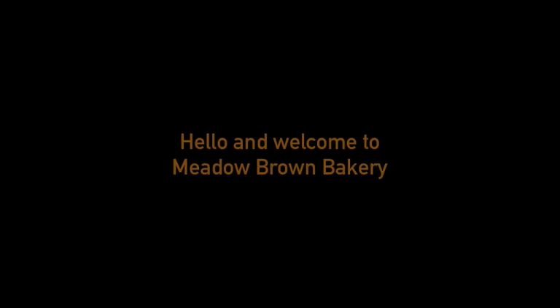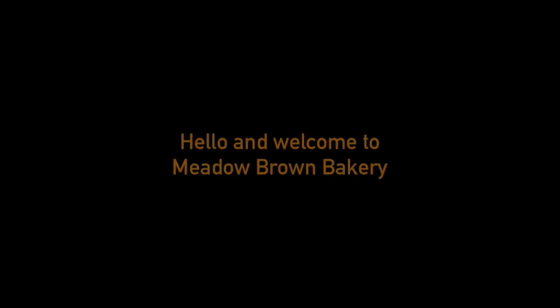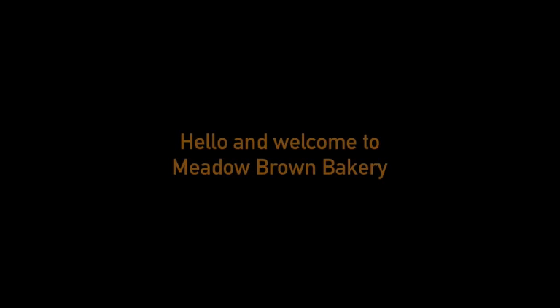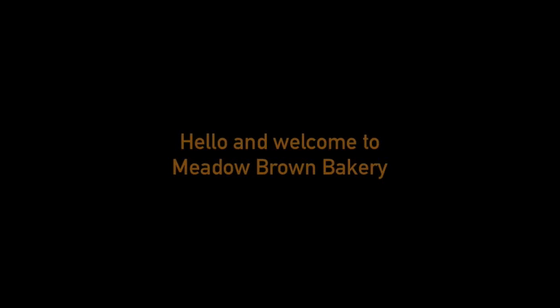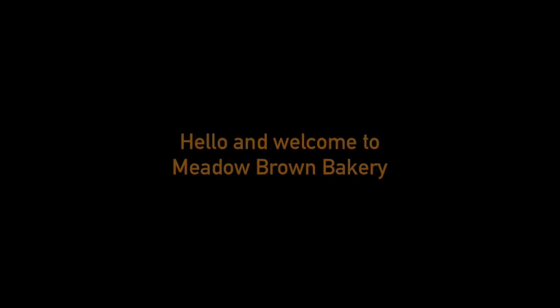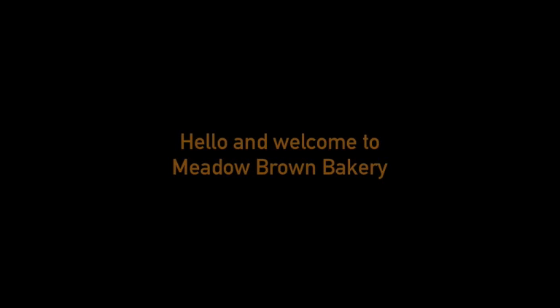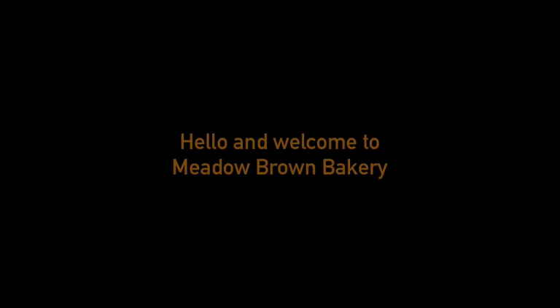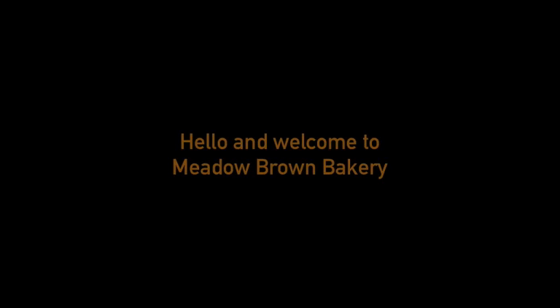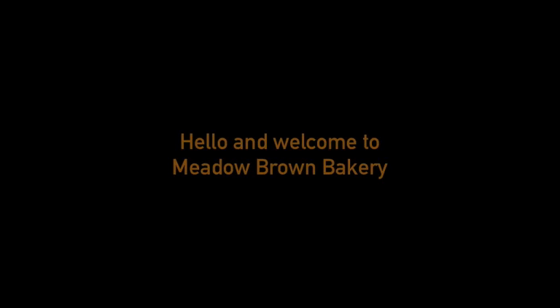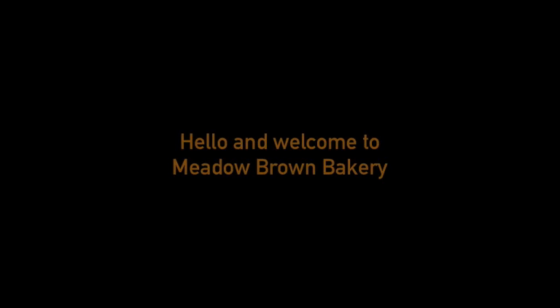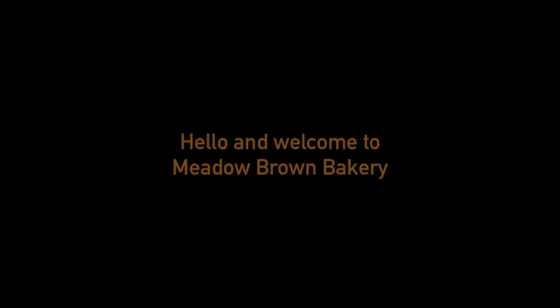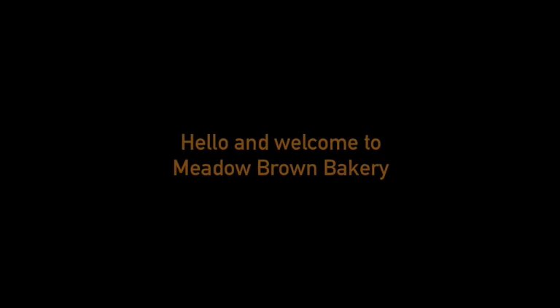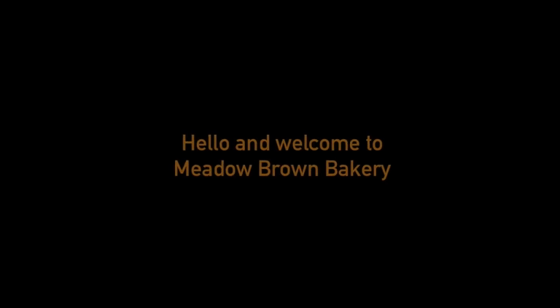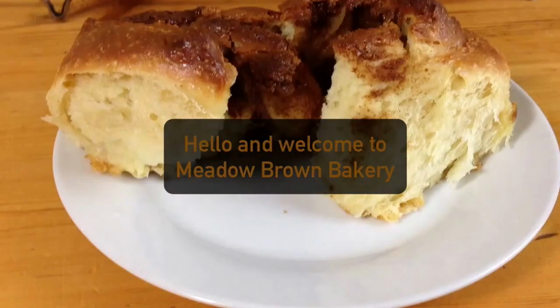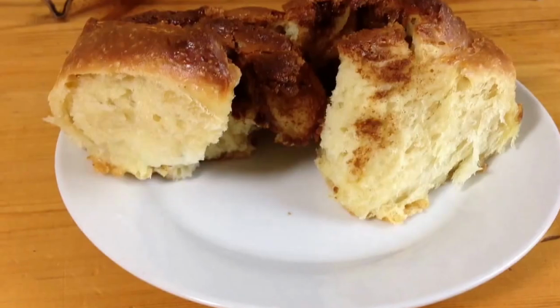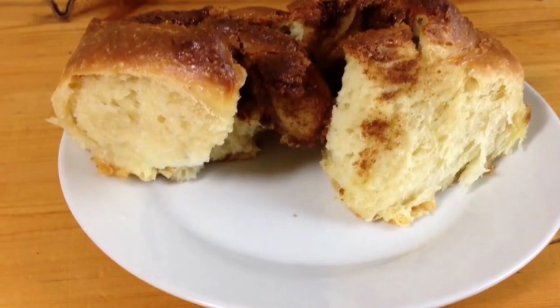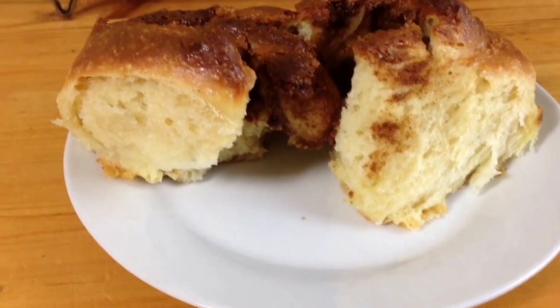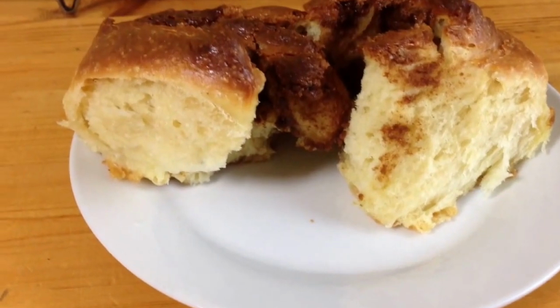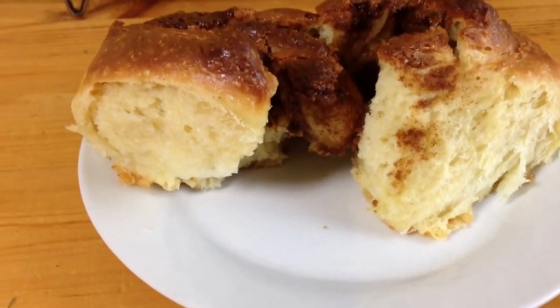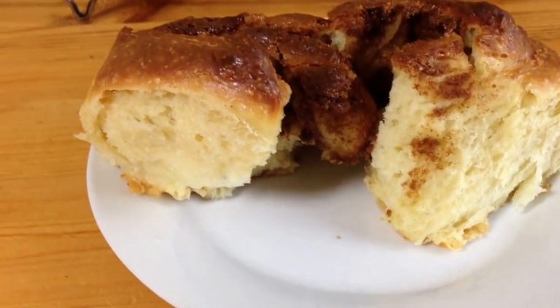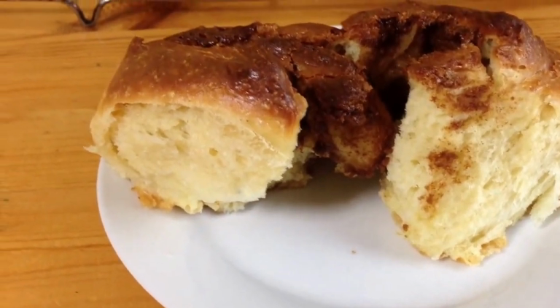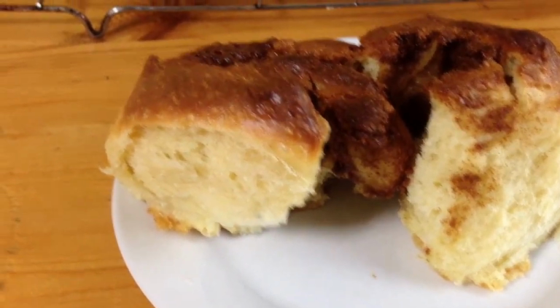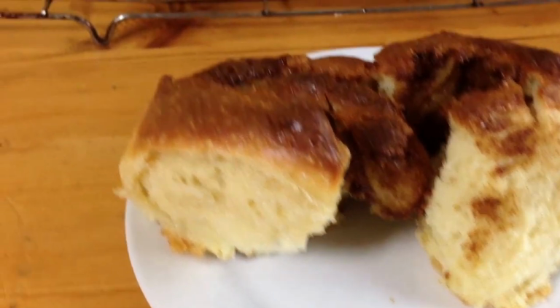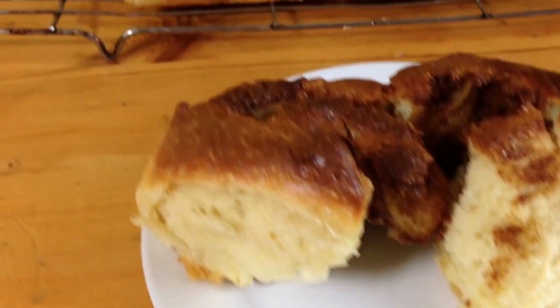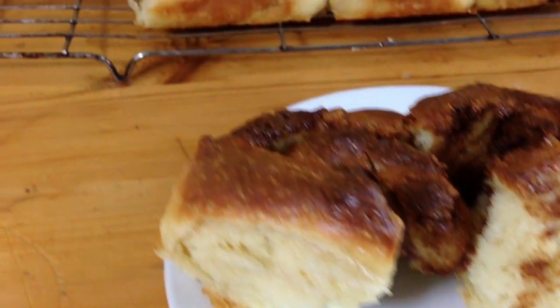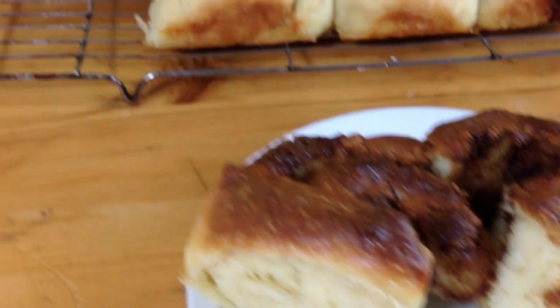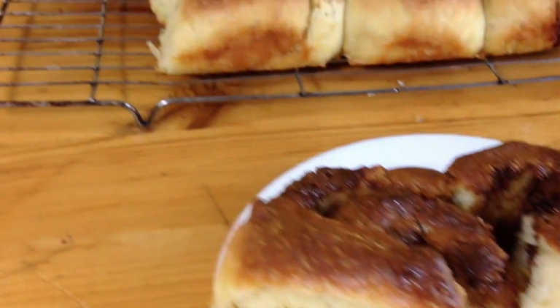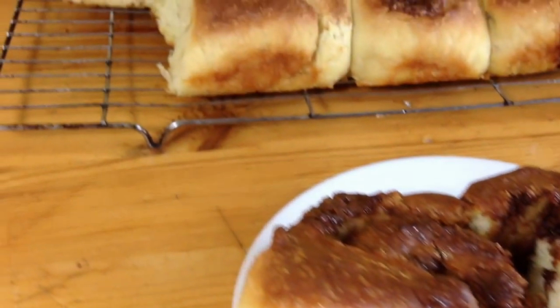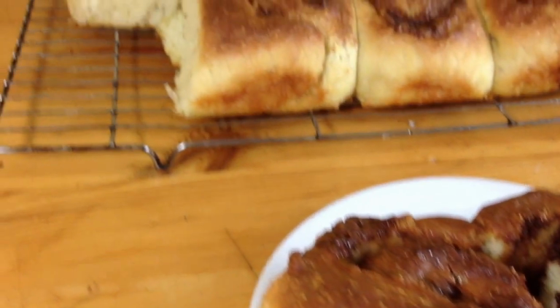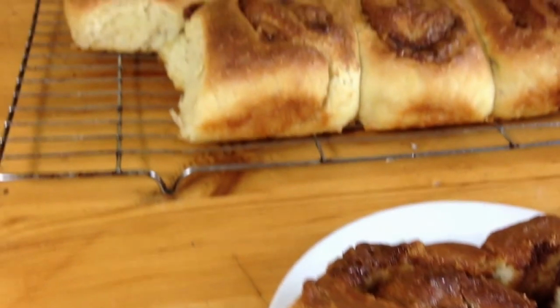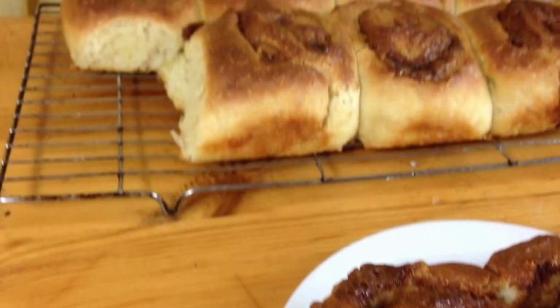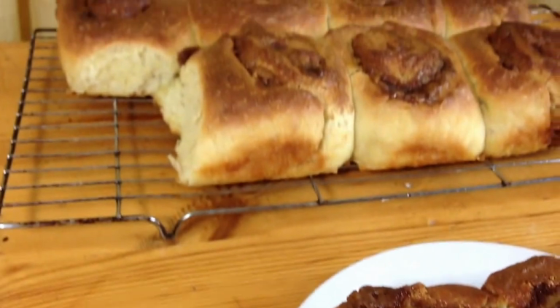Hello and welcome to Meadow Brown Bakery. In this video I'll be showing you how to make some cinnamon roll buns.